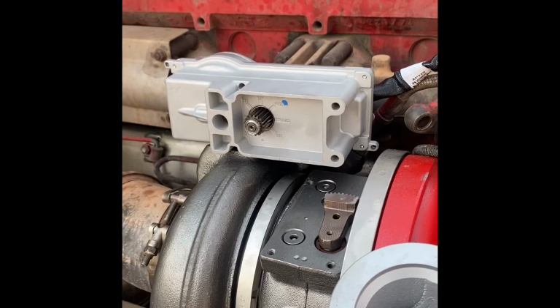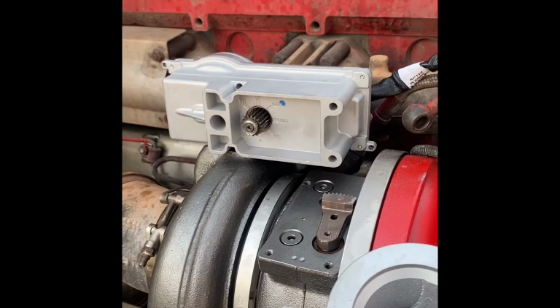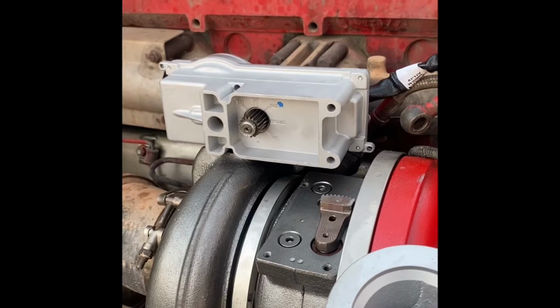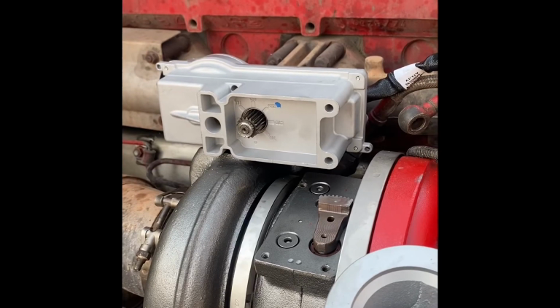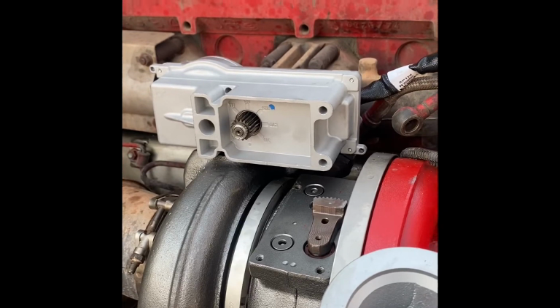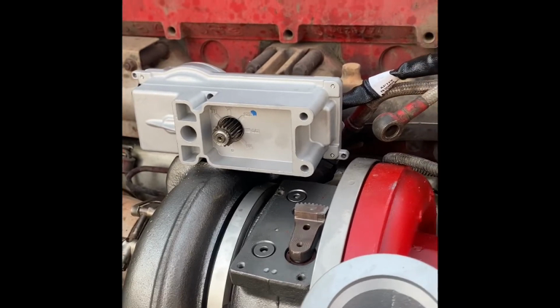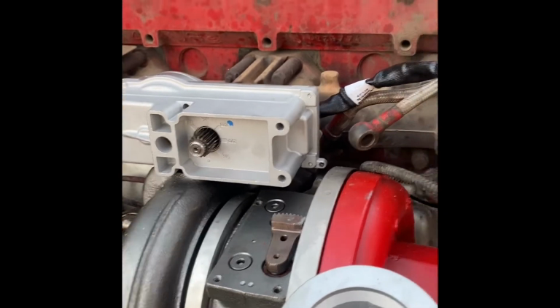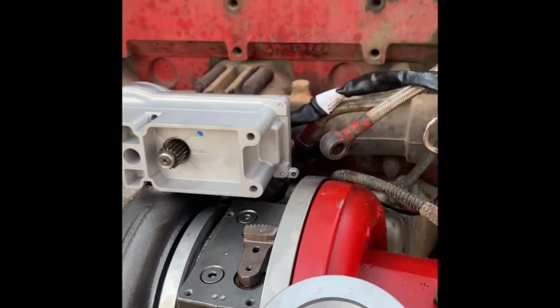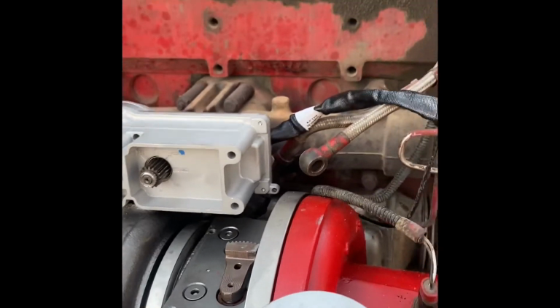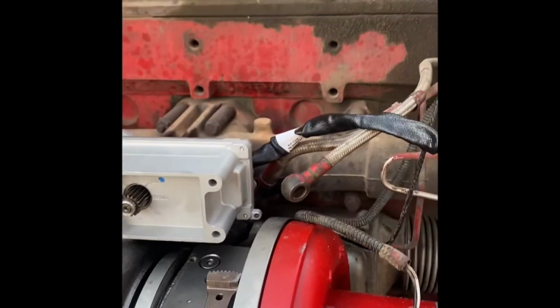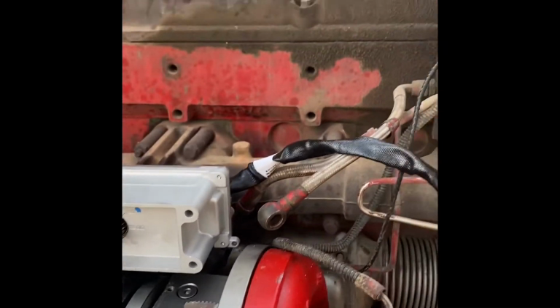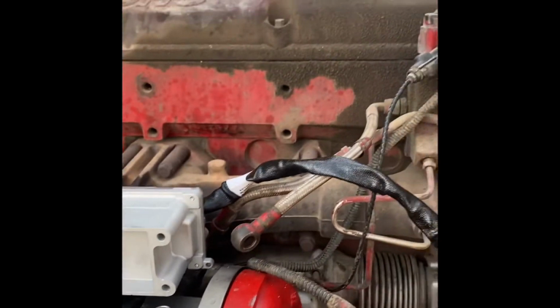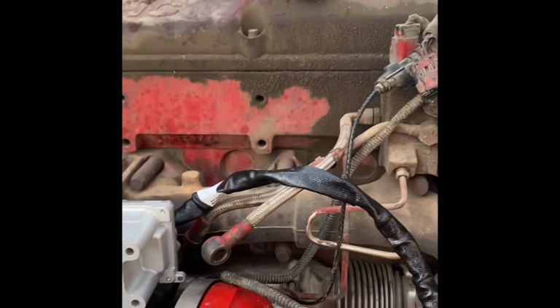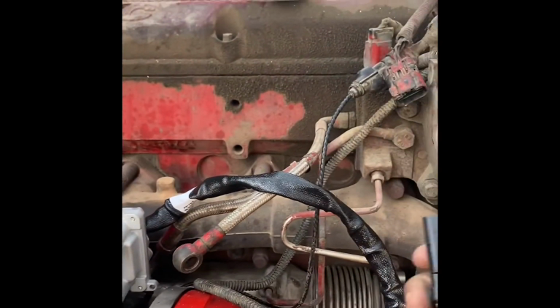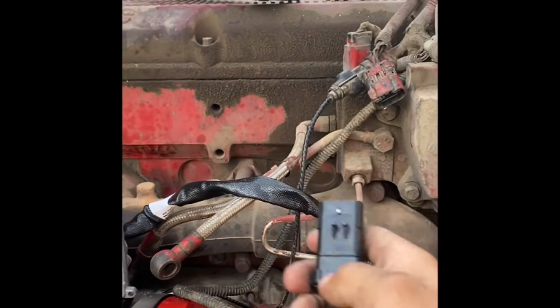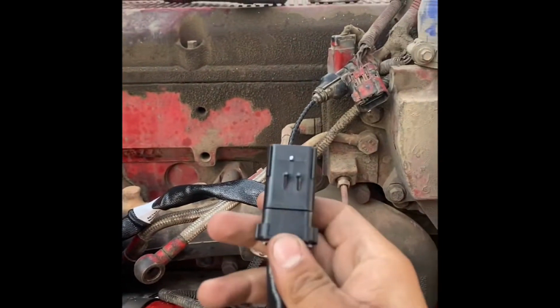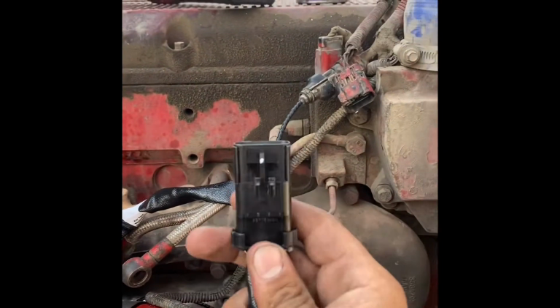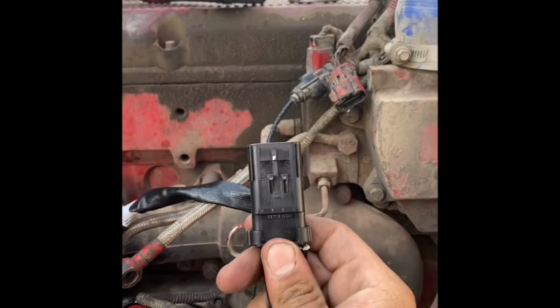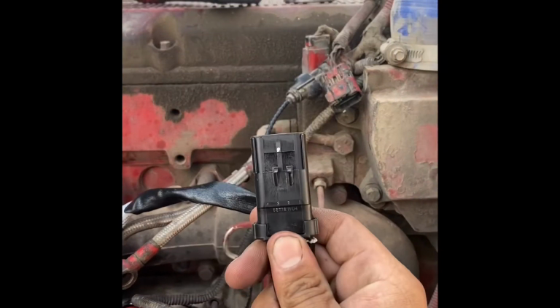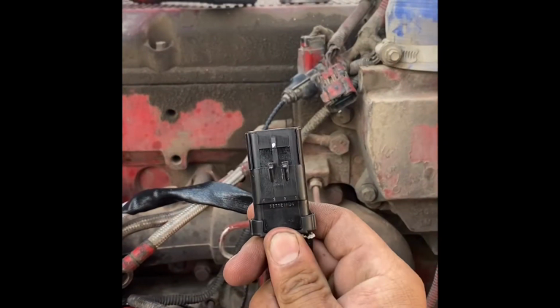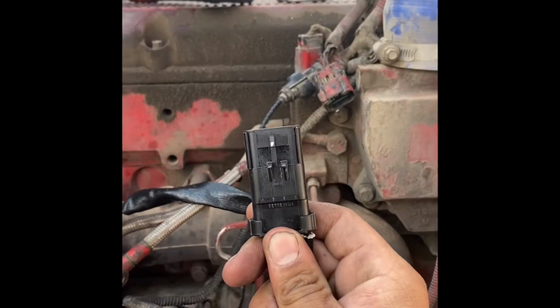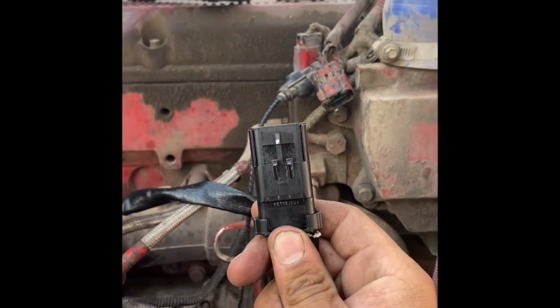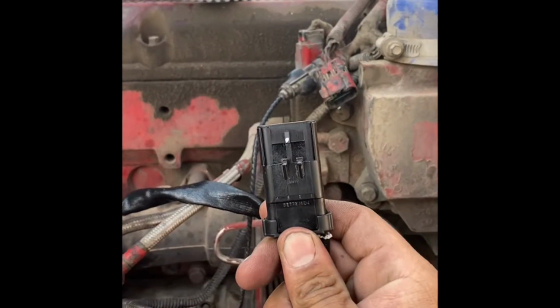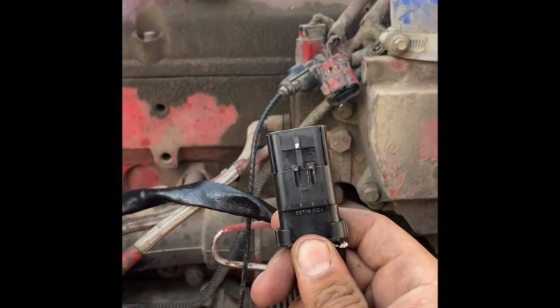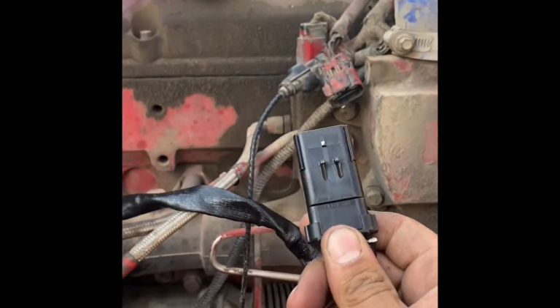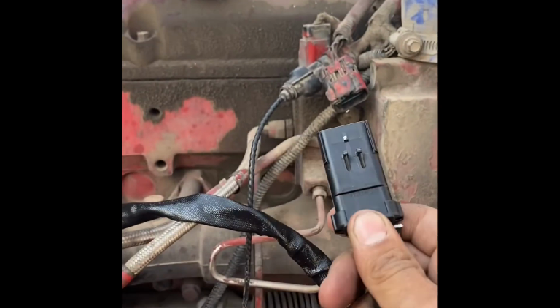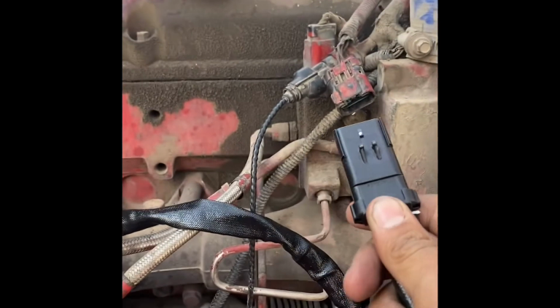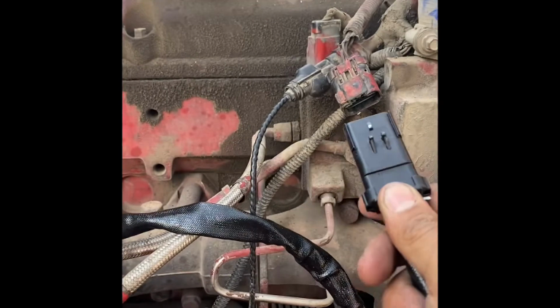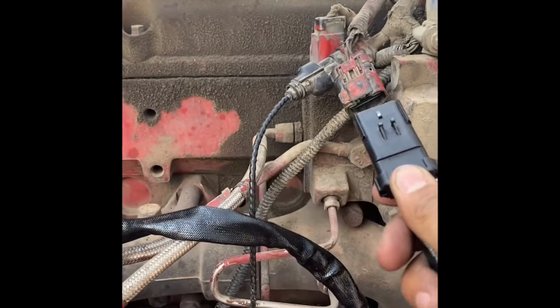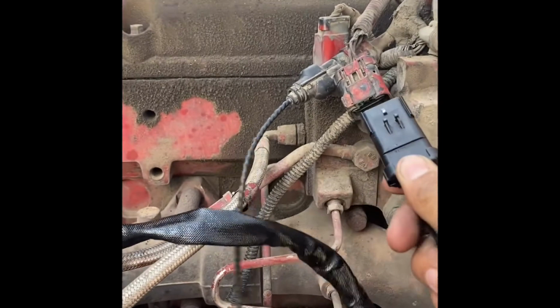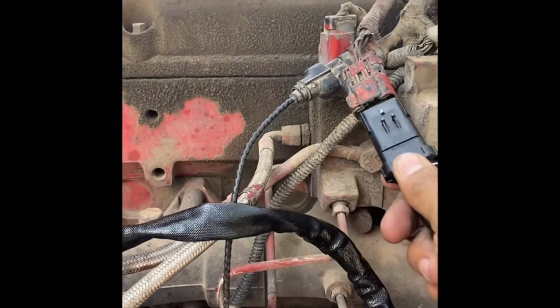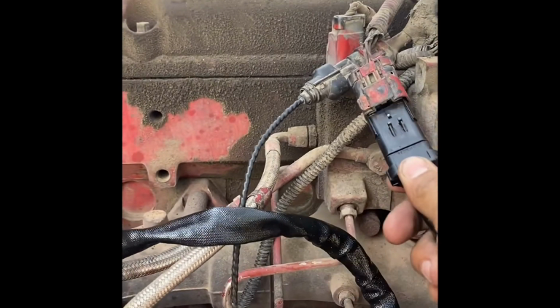Hi guys, today I'm going to be showing you how to calibrate a VGT actuator on a Cummins ISX.